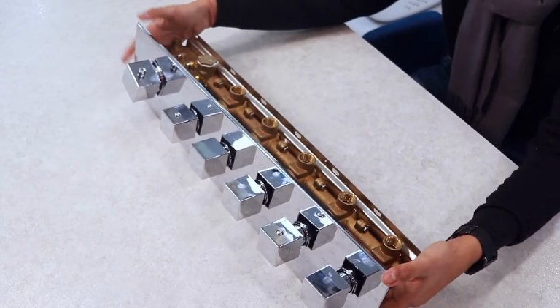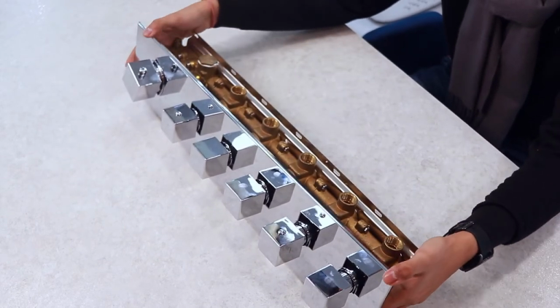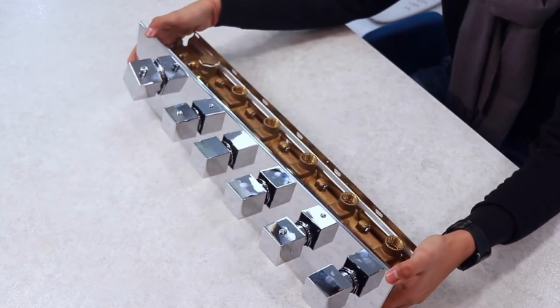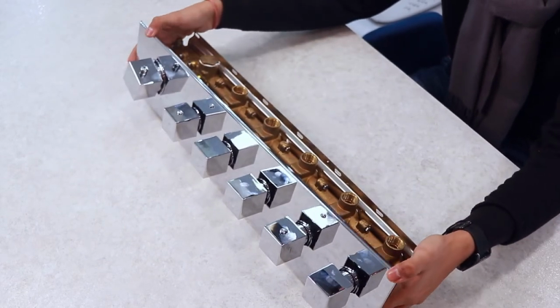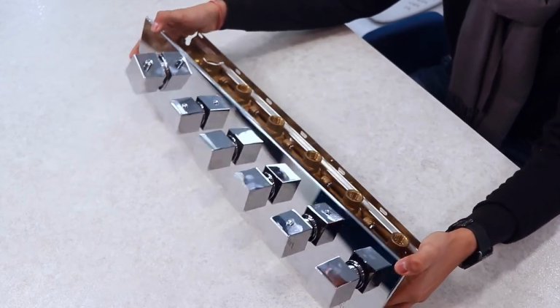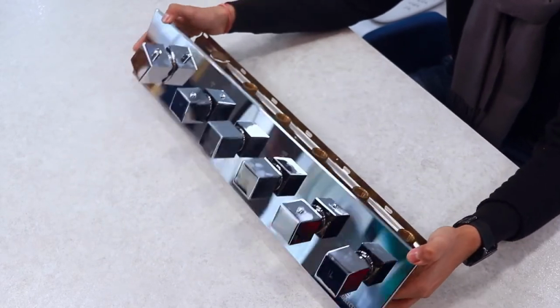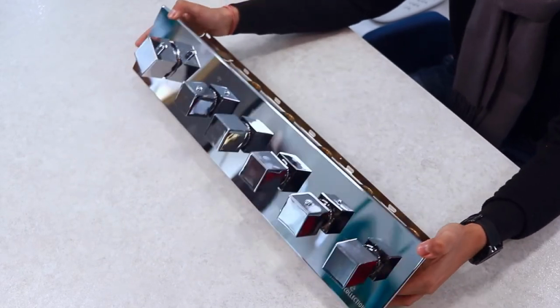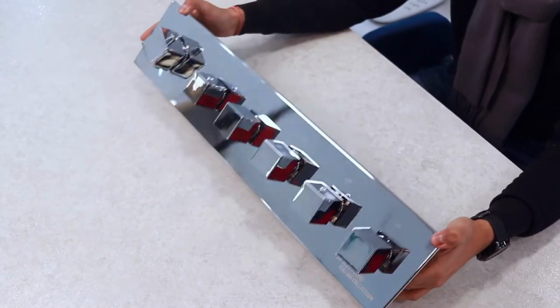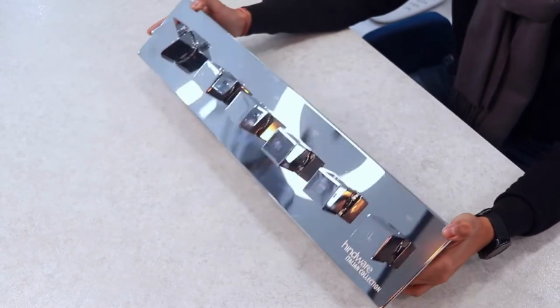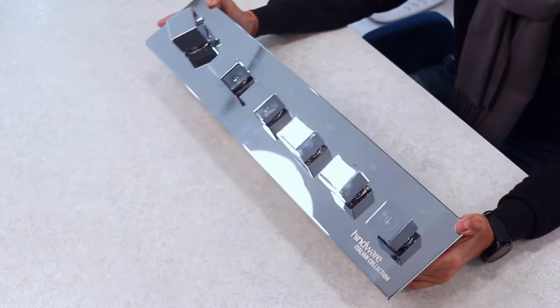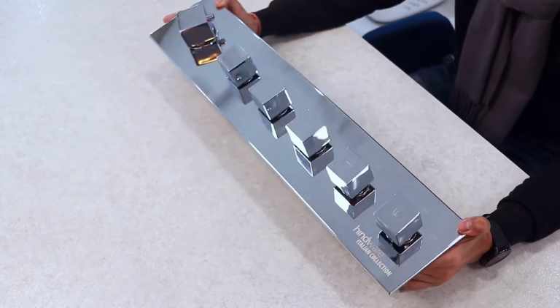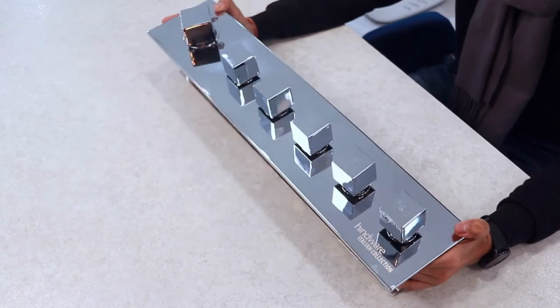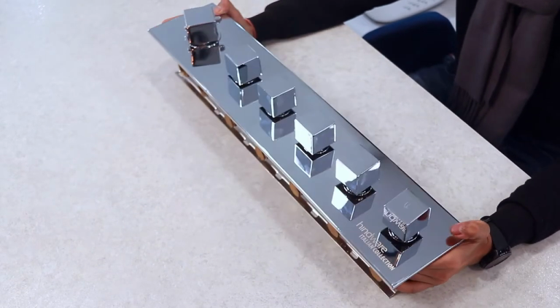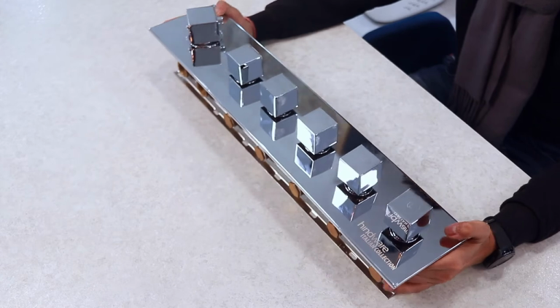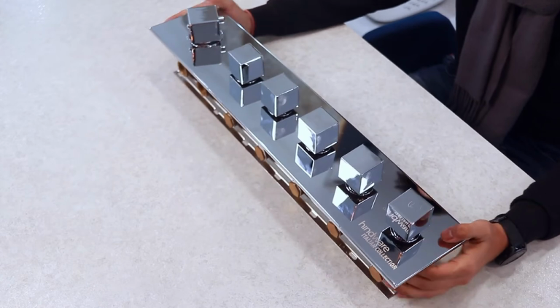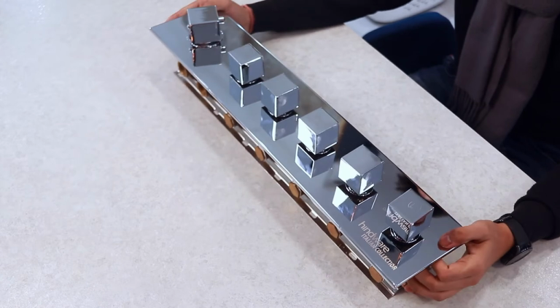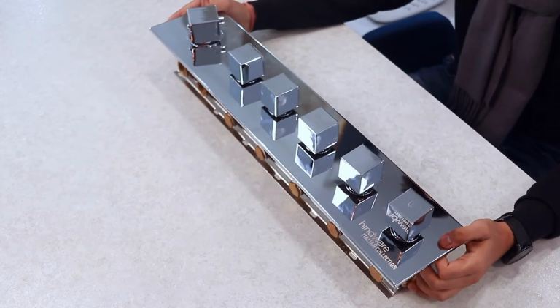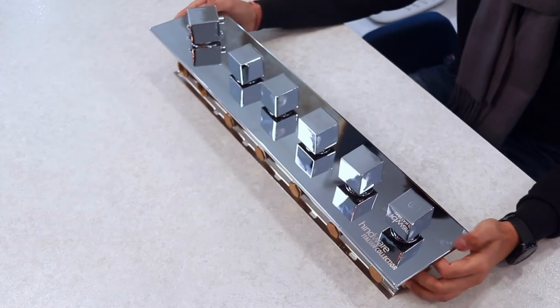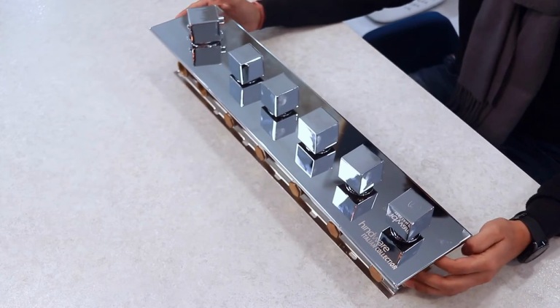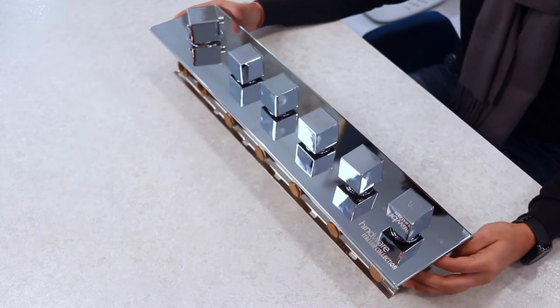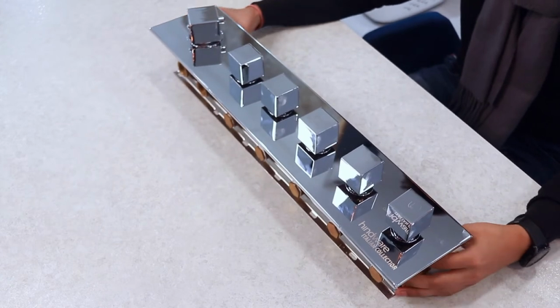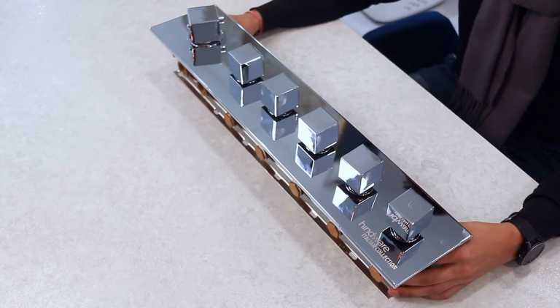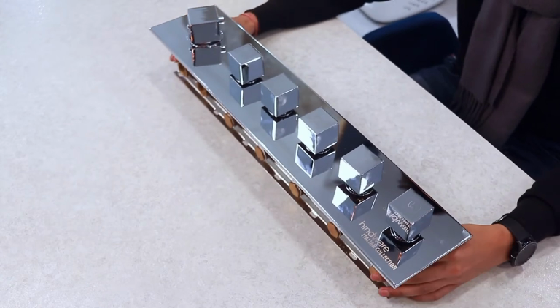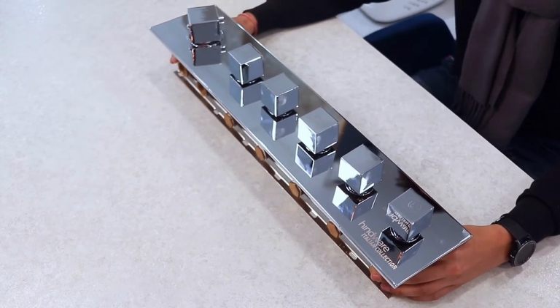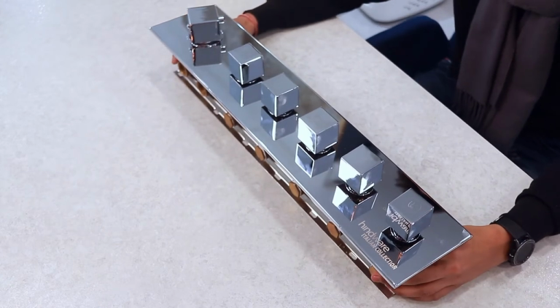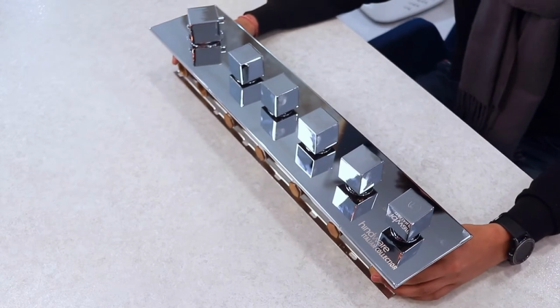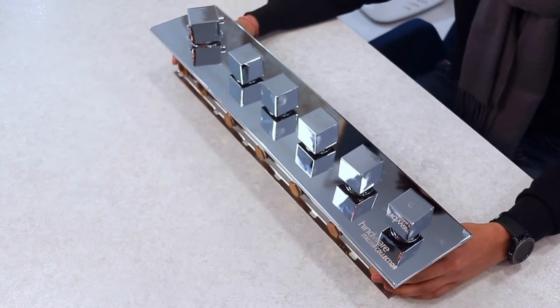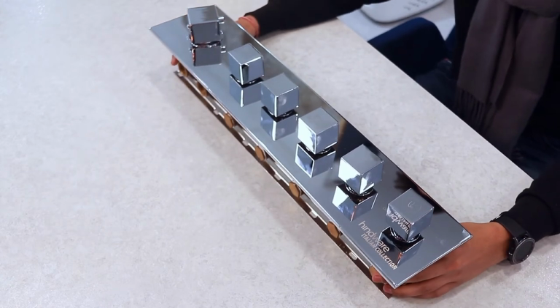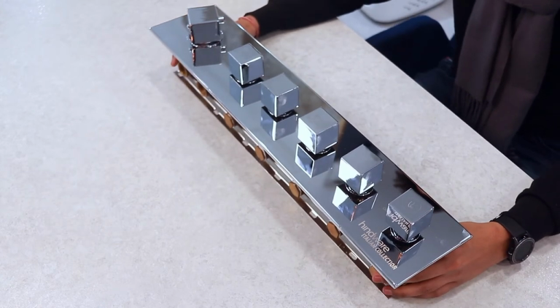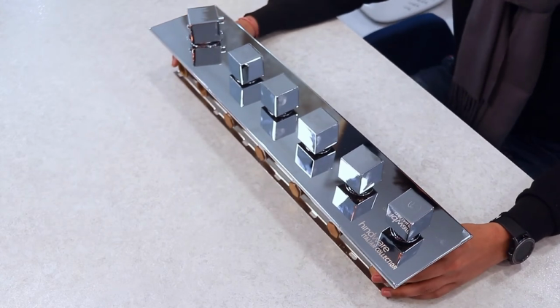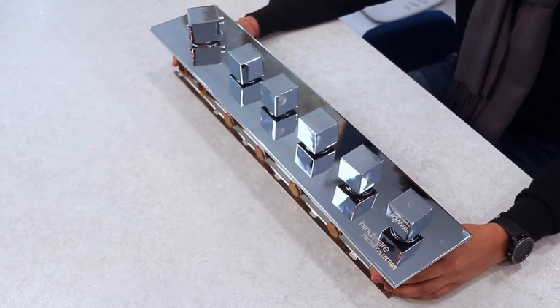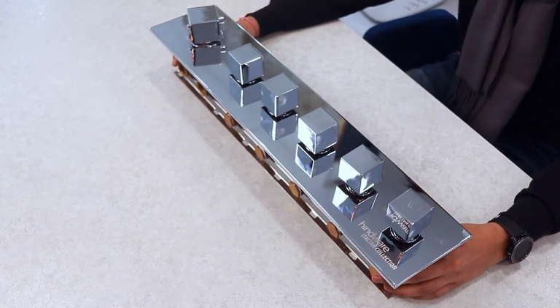Look at this body. This is all made up with brass — even this plate is also made of brass.